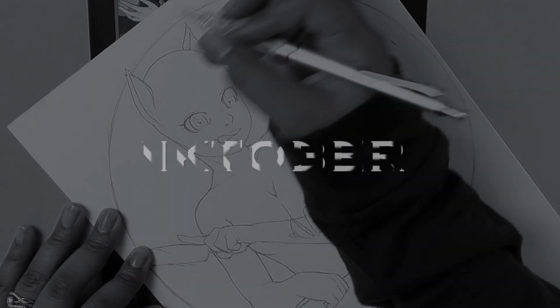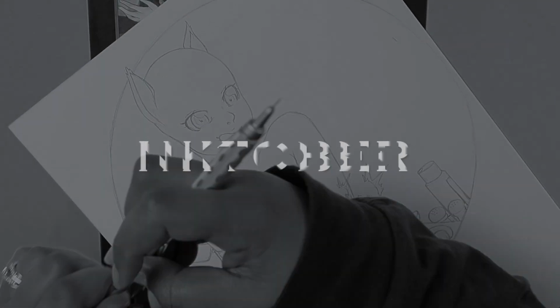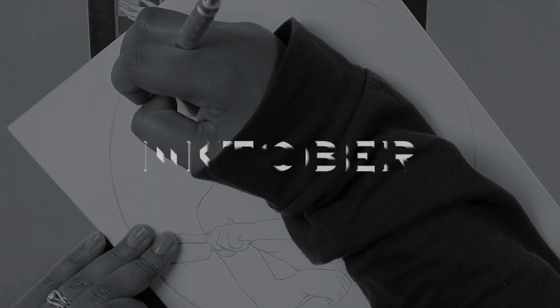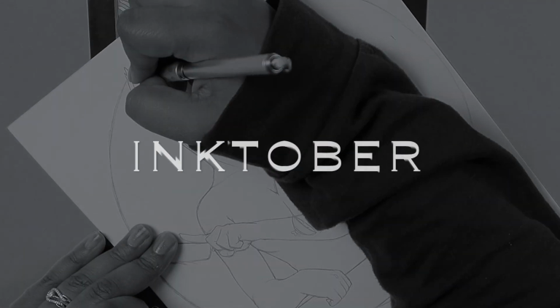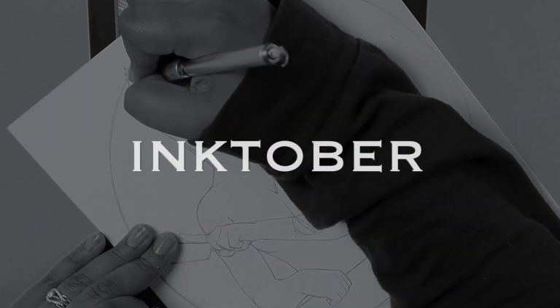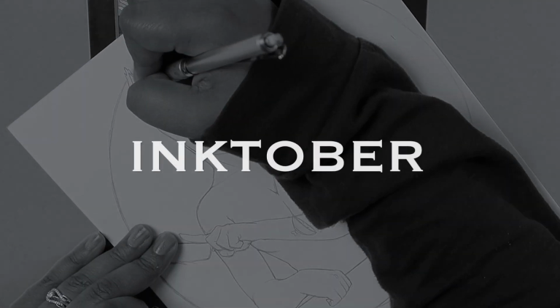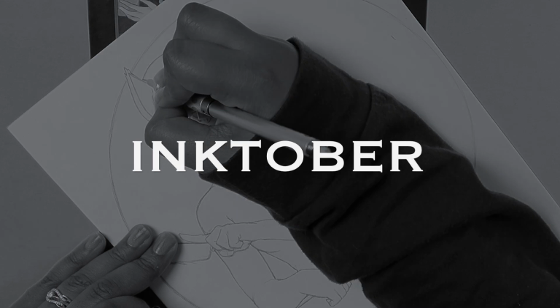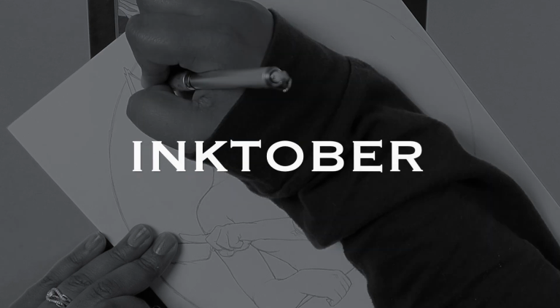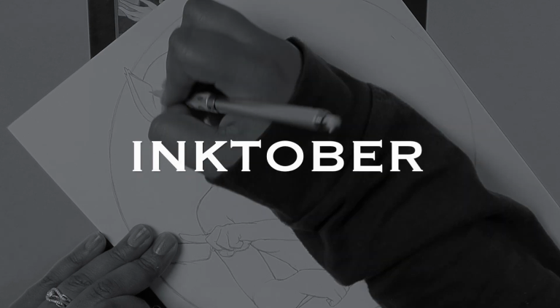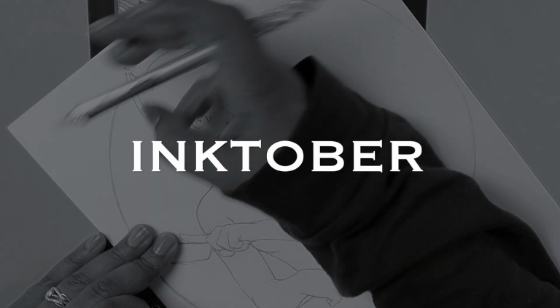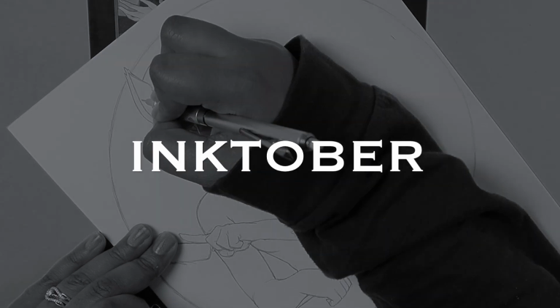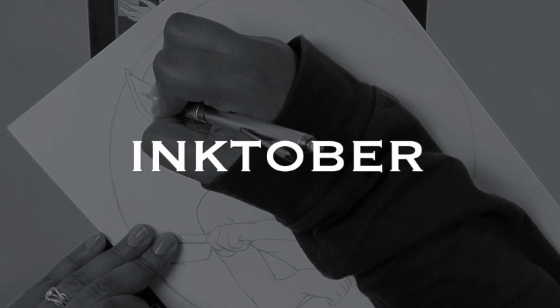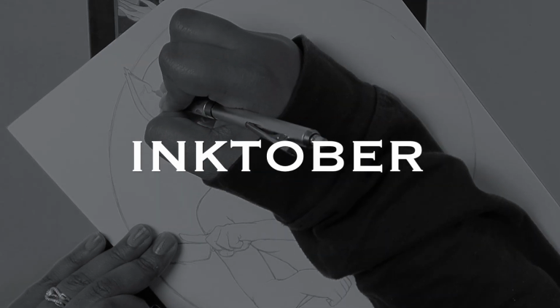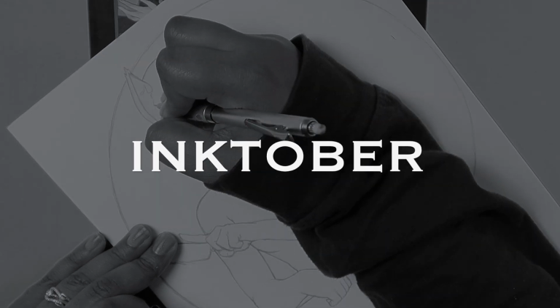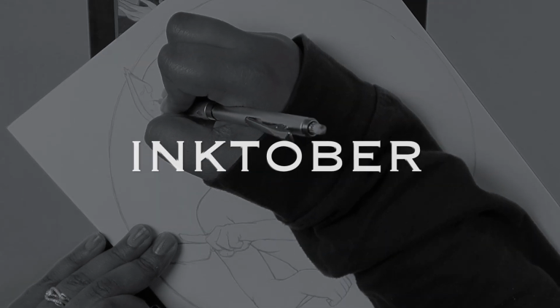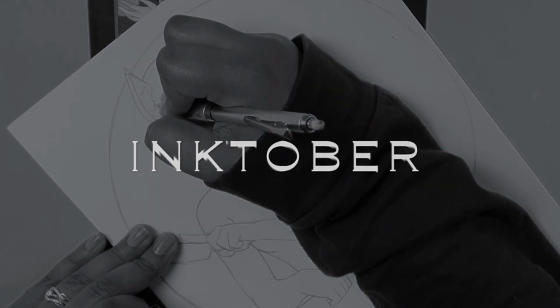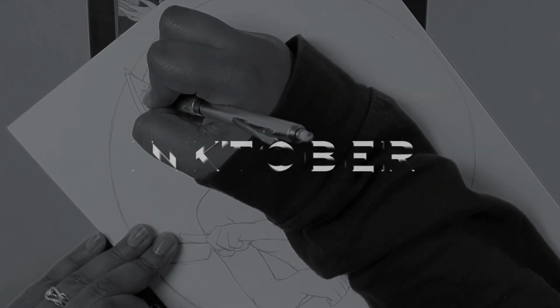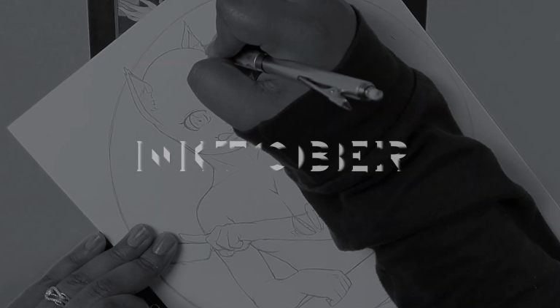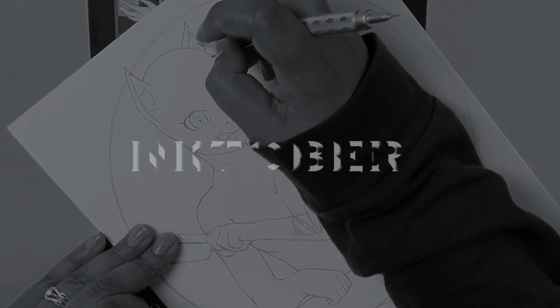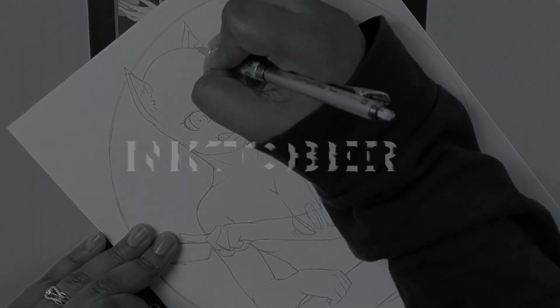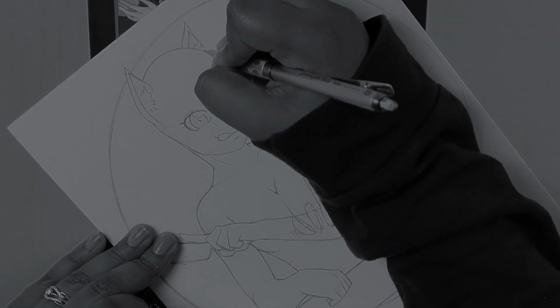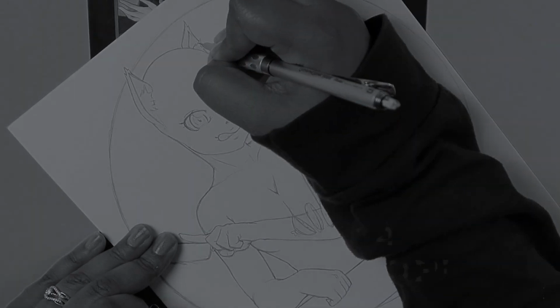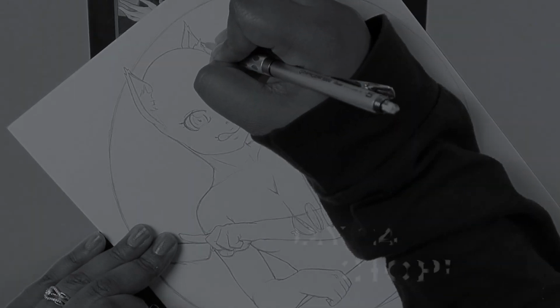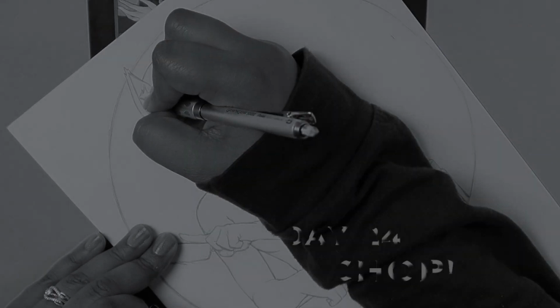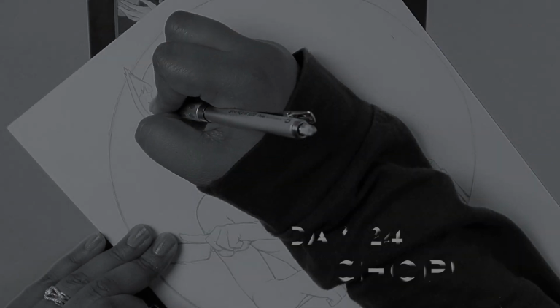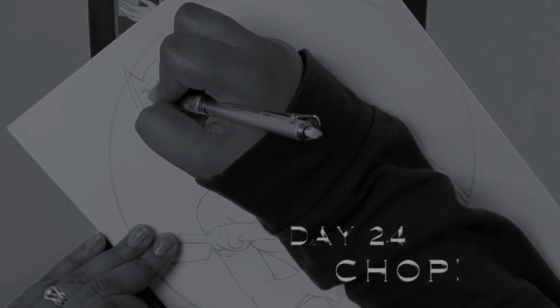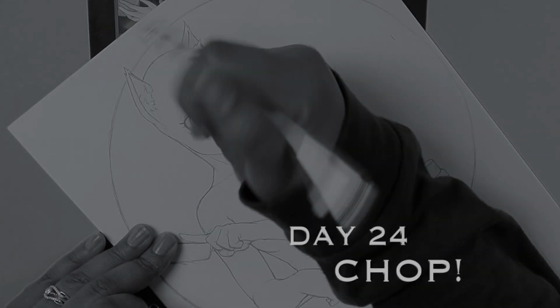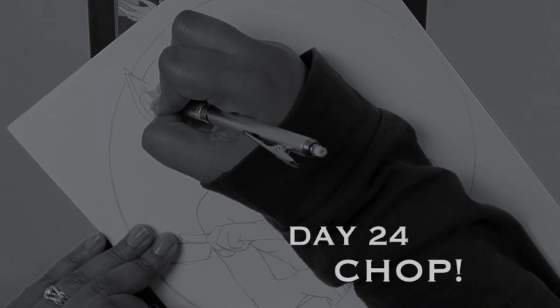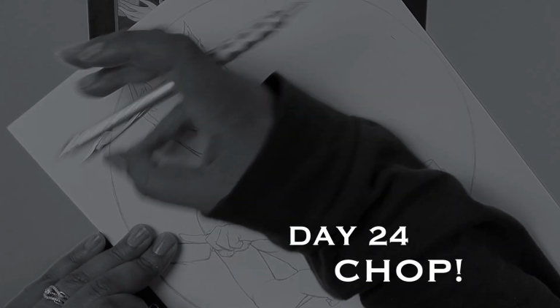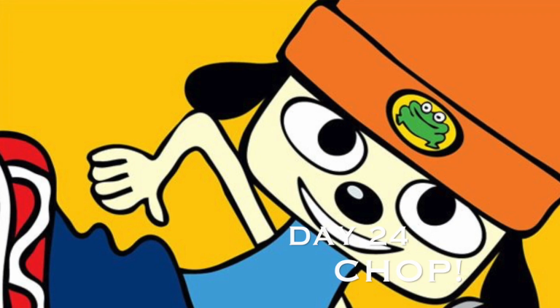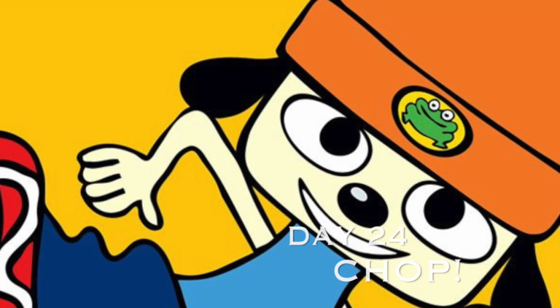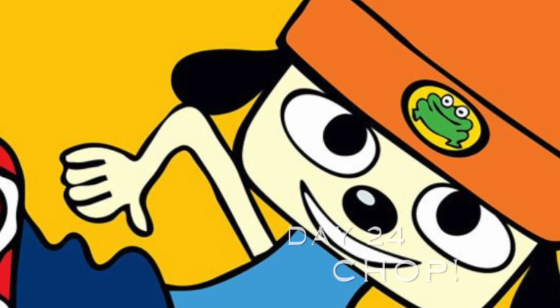Hey, welcome back to another Inktober prompt video. Today is number 24: CHOP.